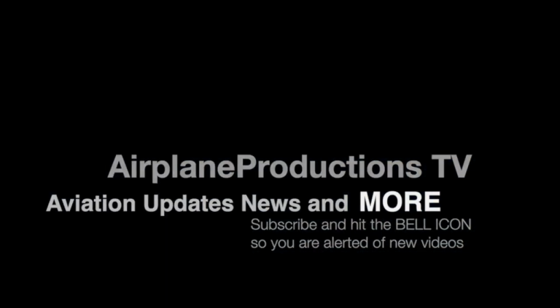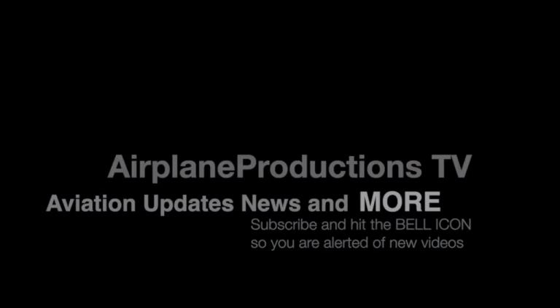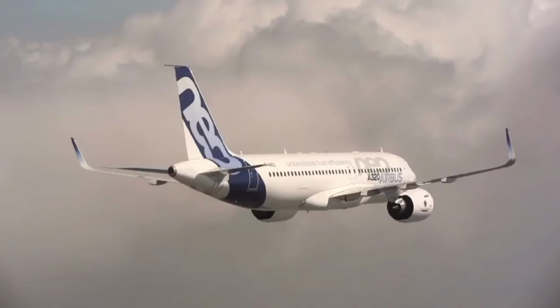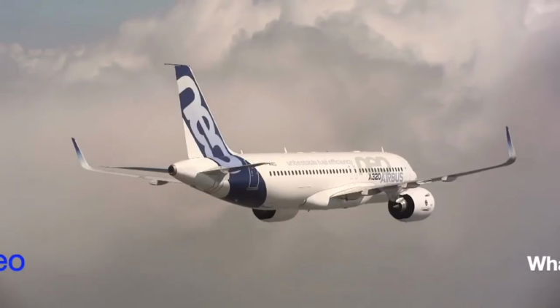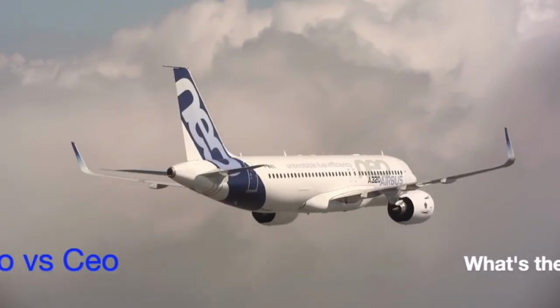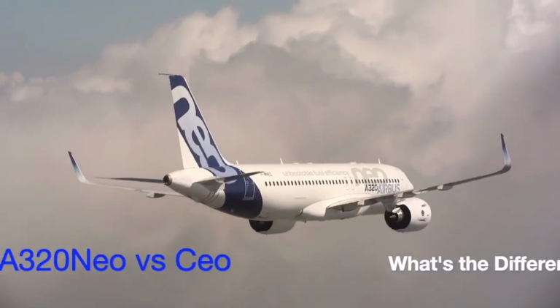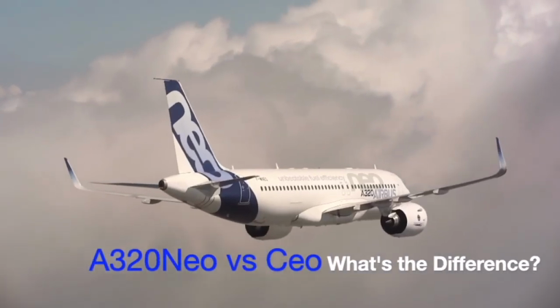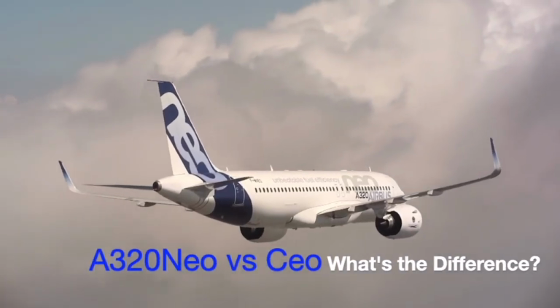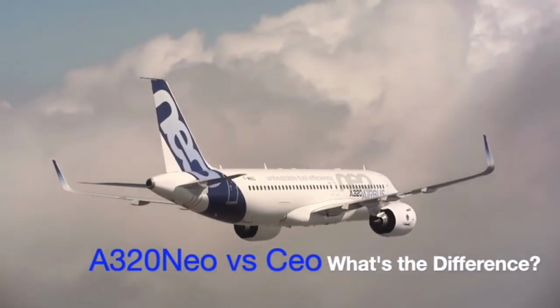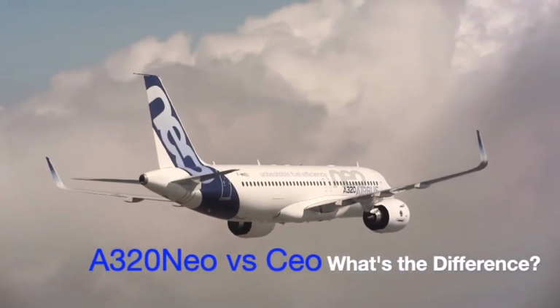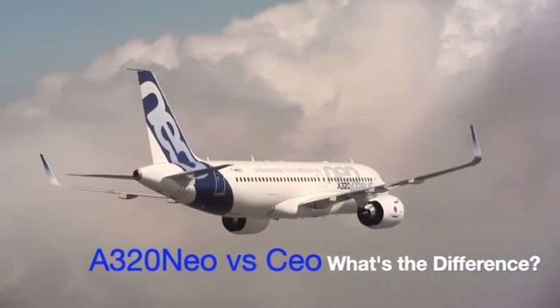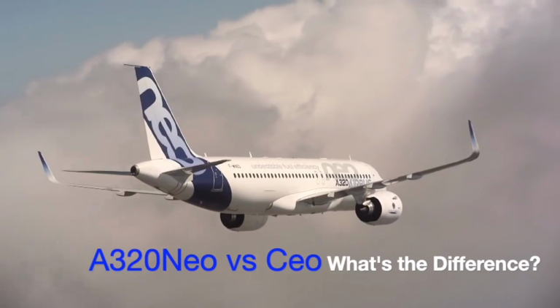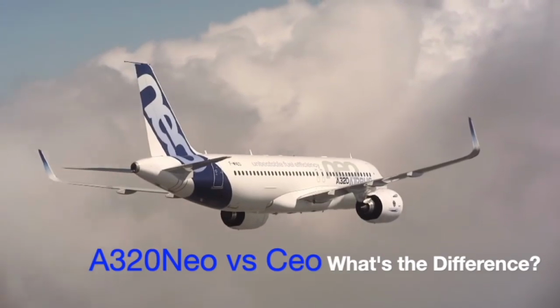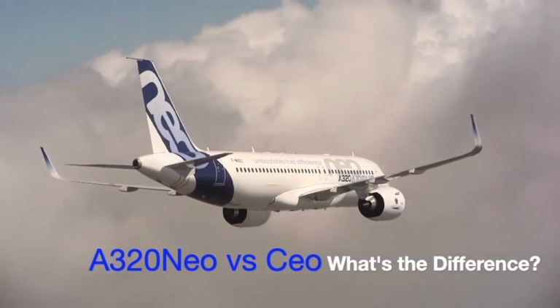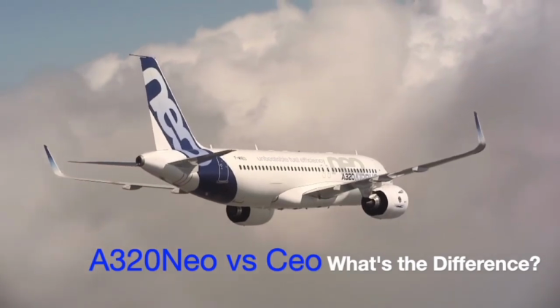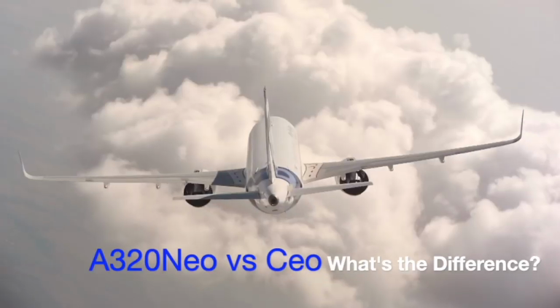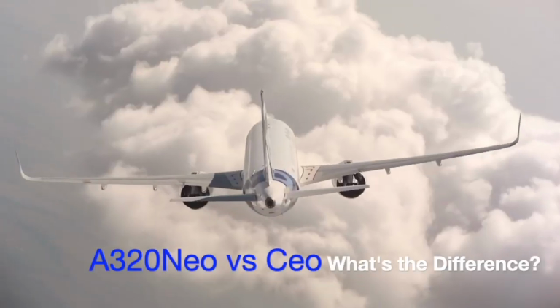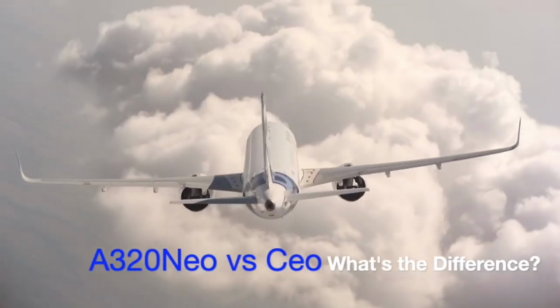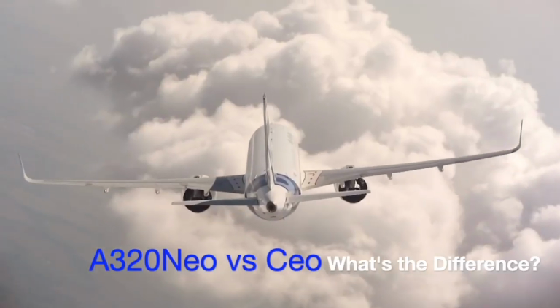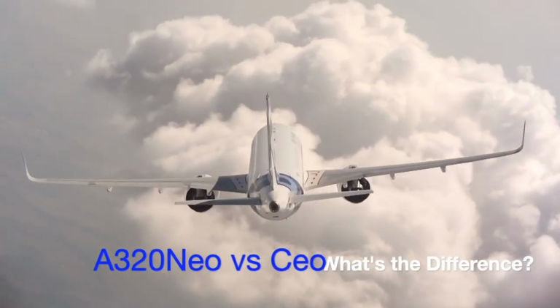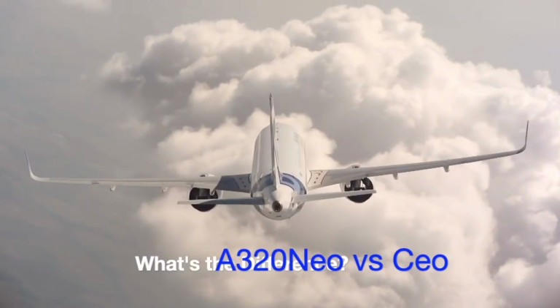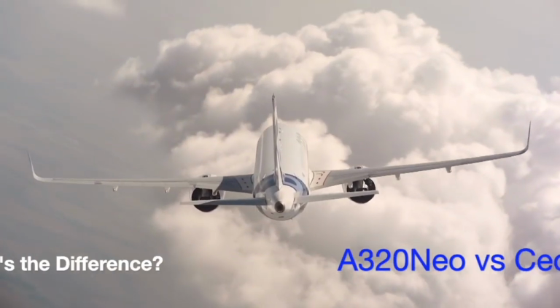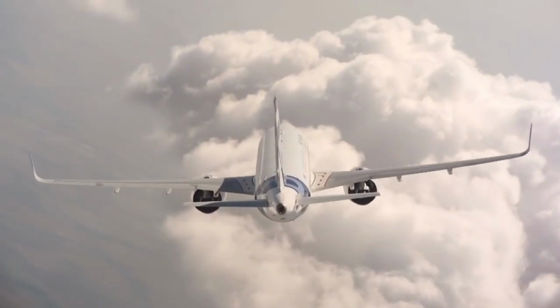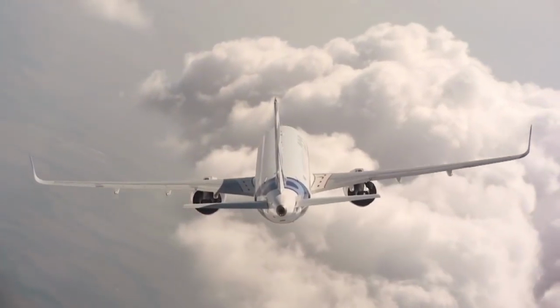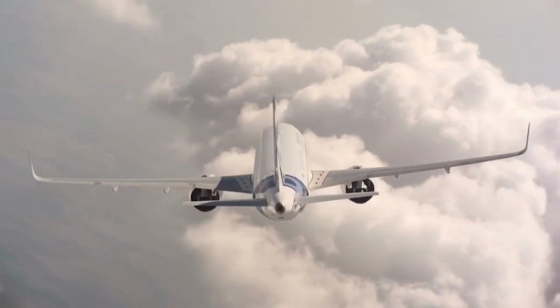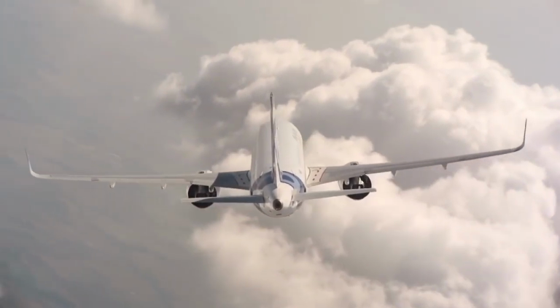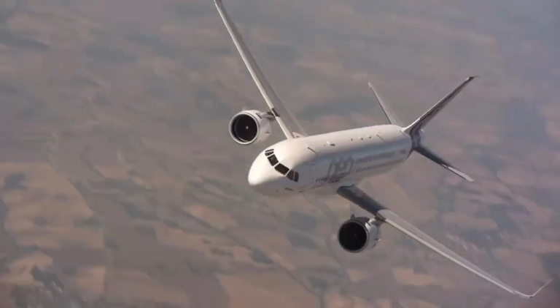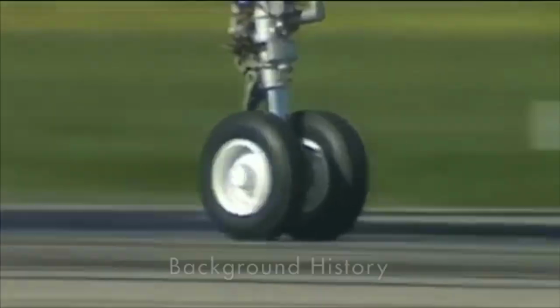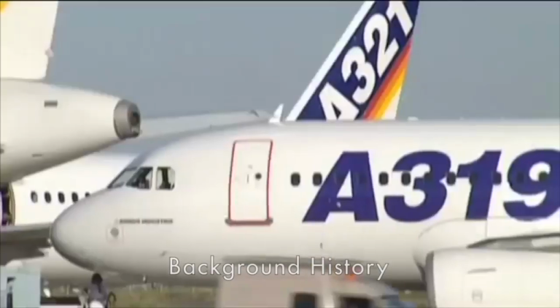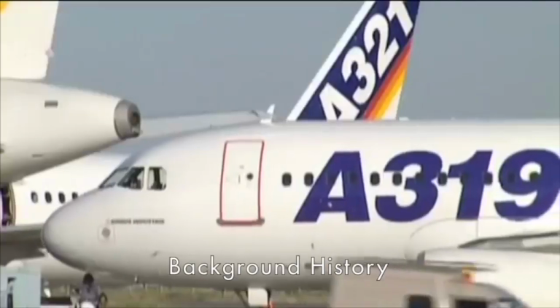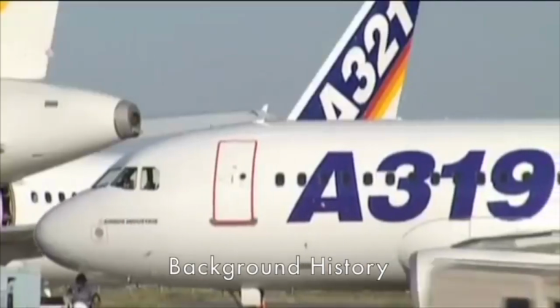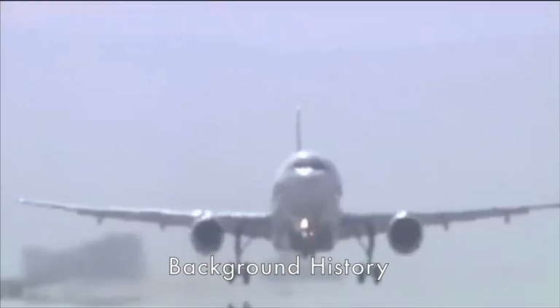Neo vs CEO — what's the difference? Before comparing the two, here is a quick history lesson.